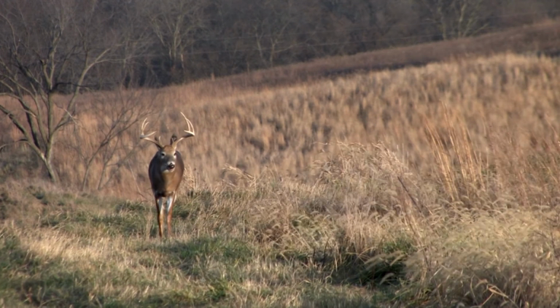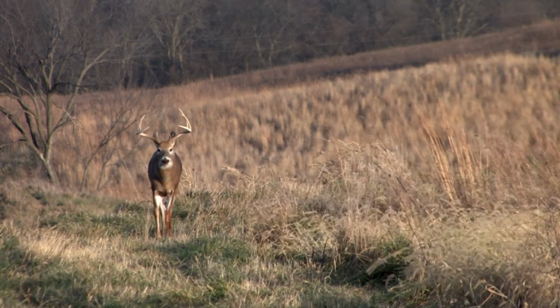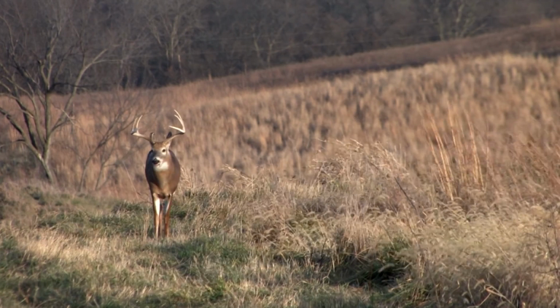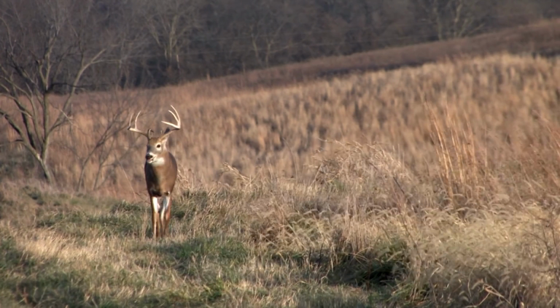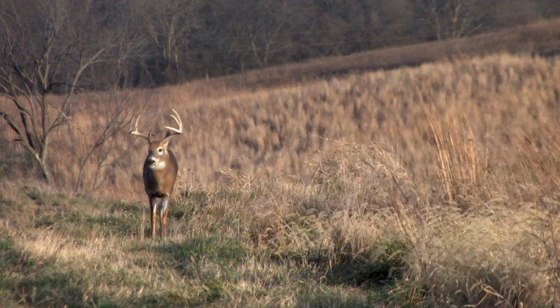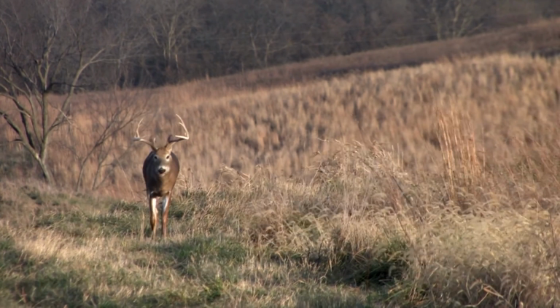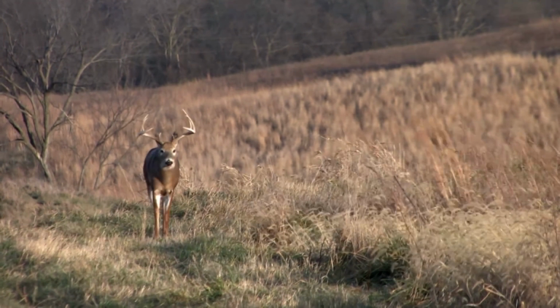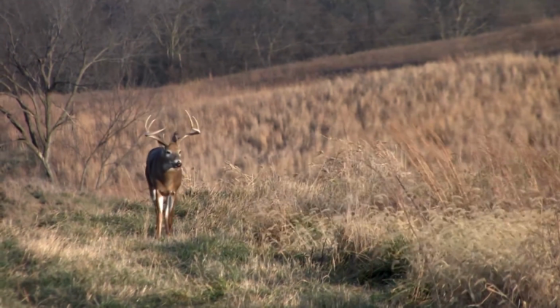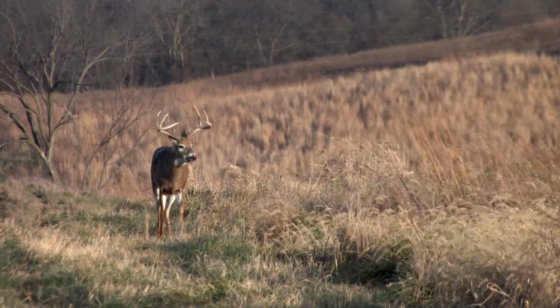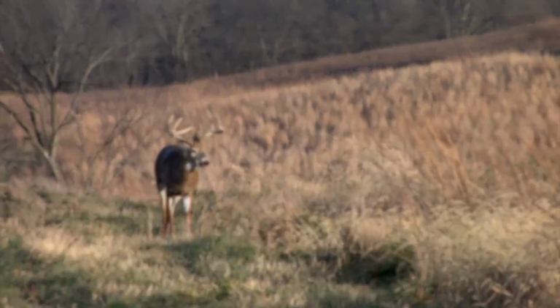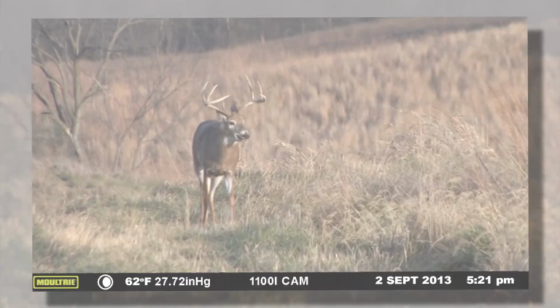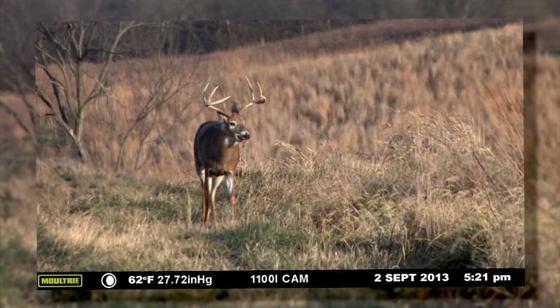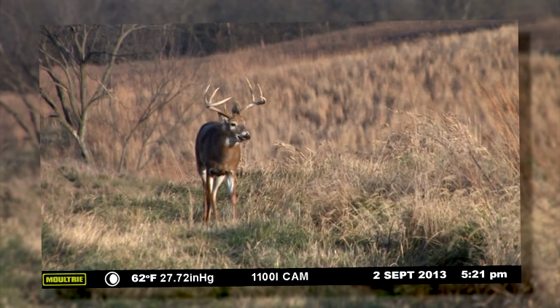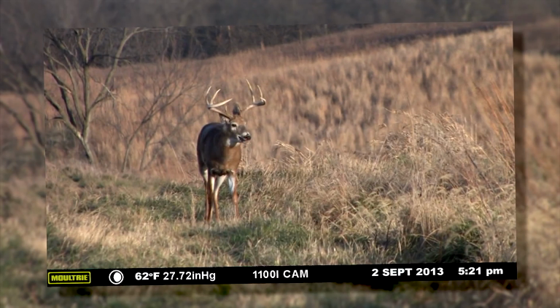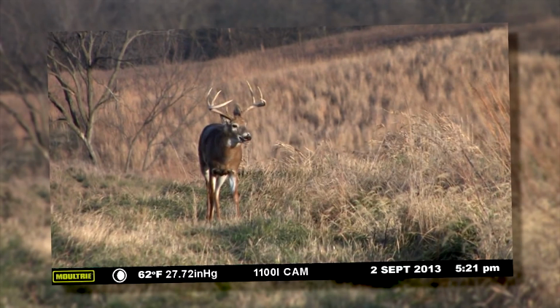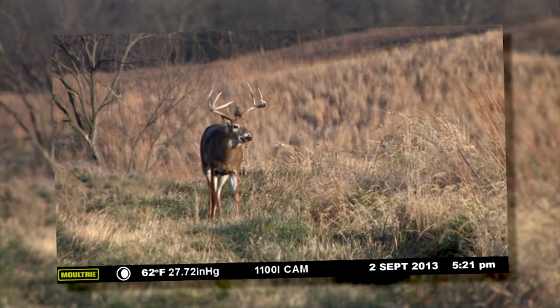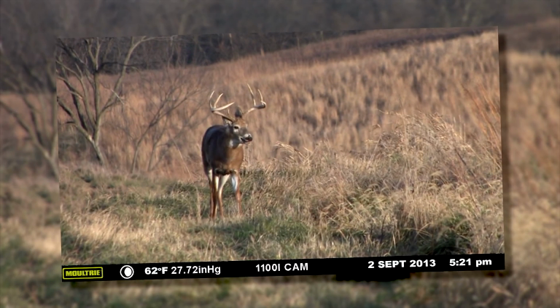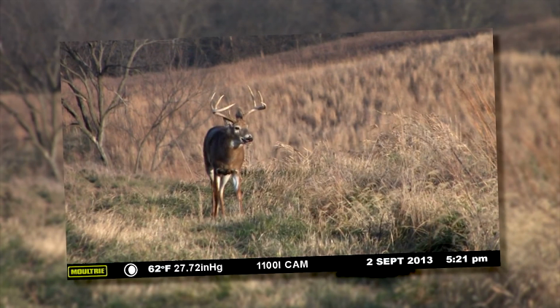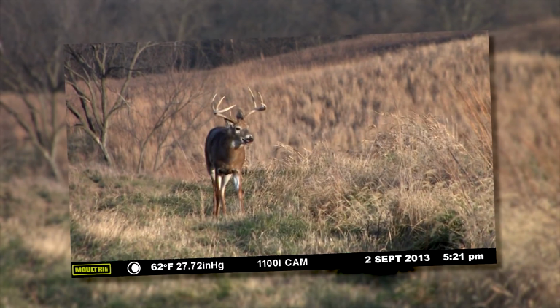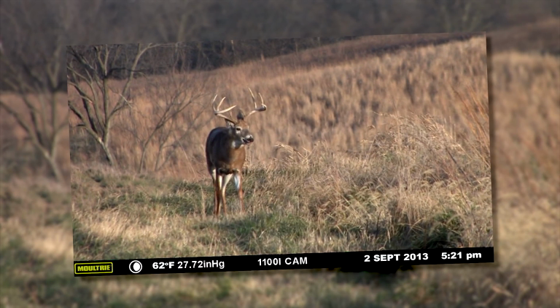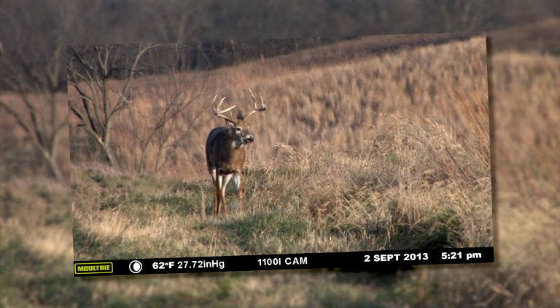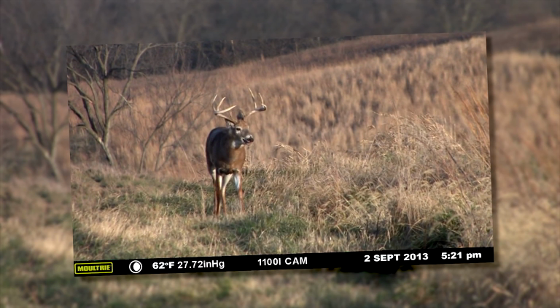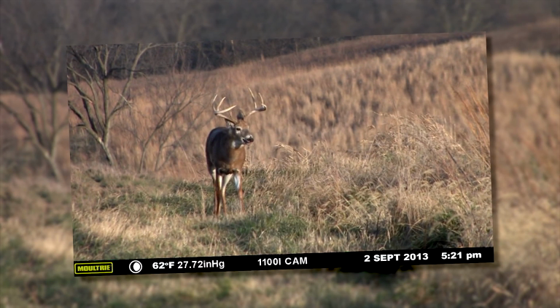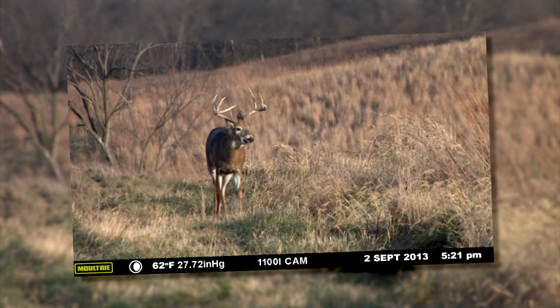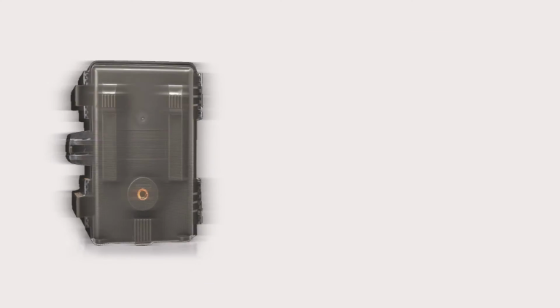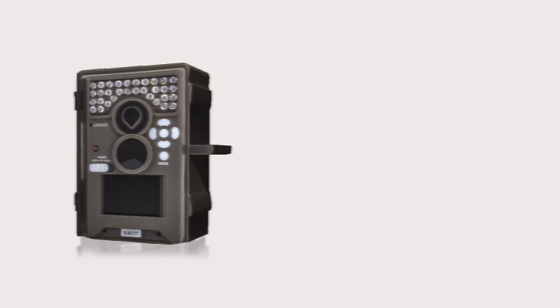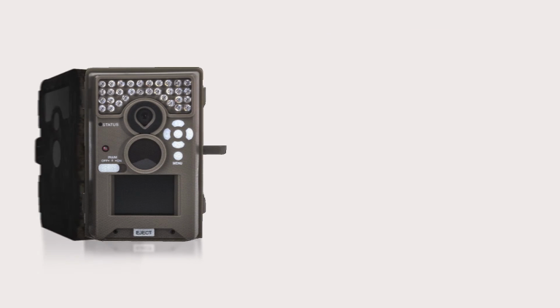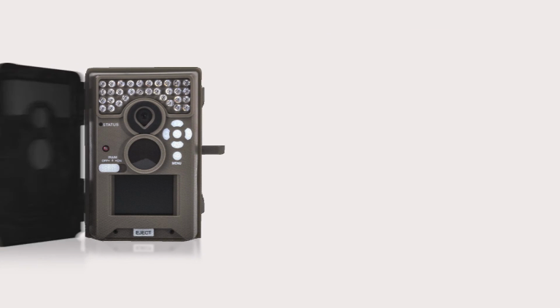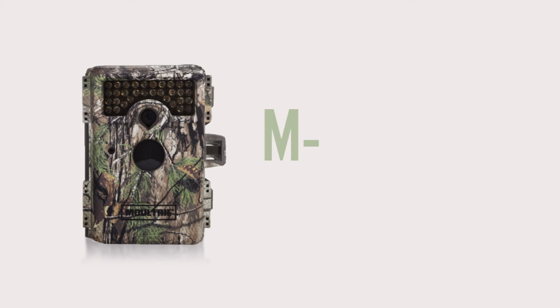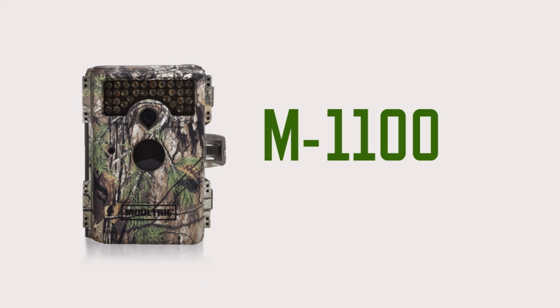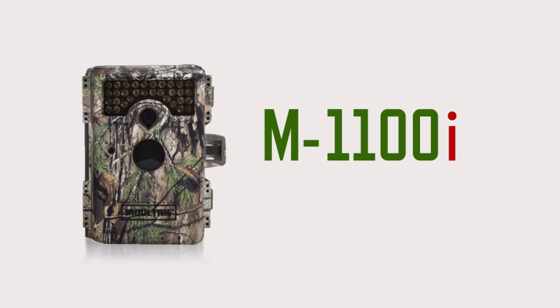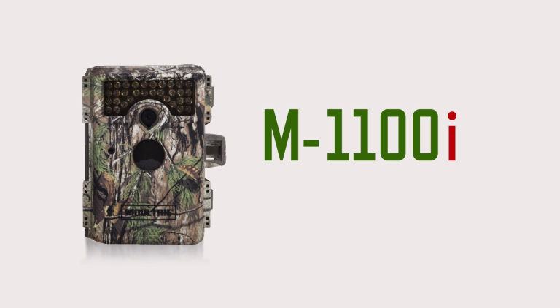Nature moves at the speed of life, but now you can make it stand still with the M1100i. This is how you know.